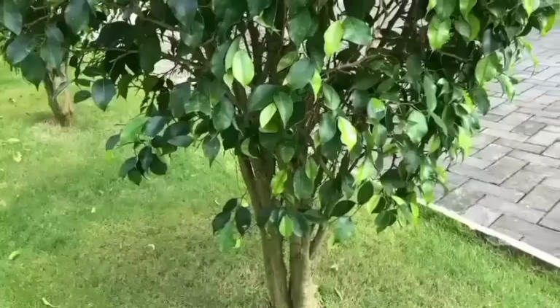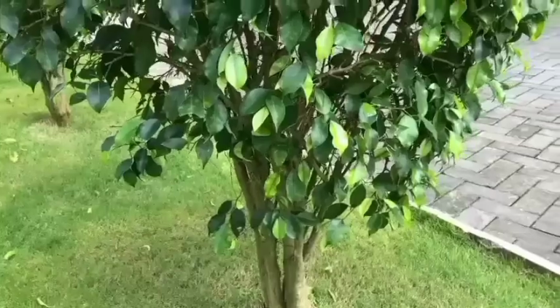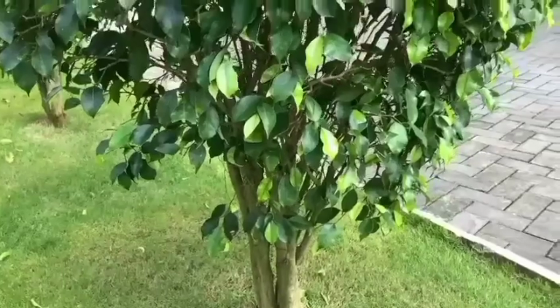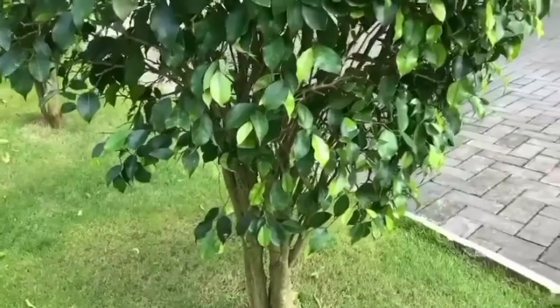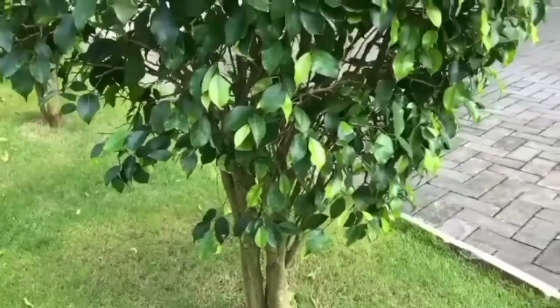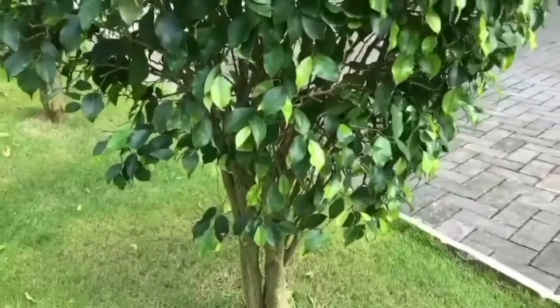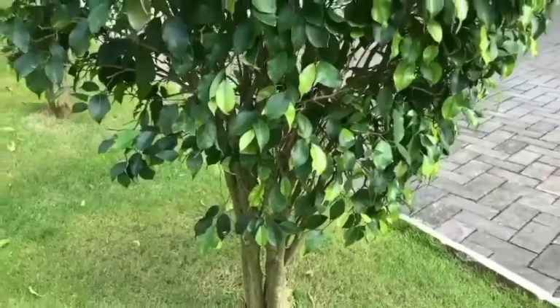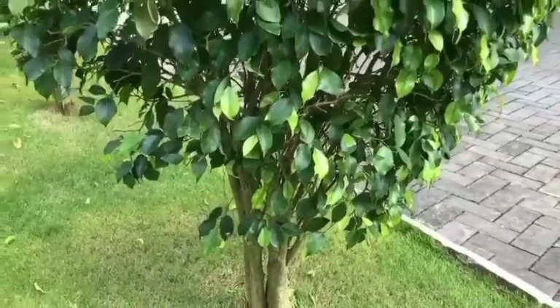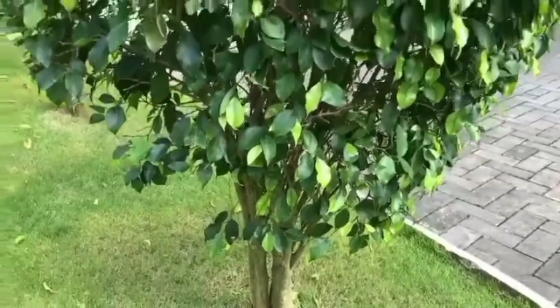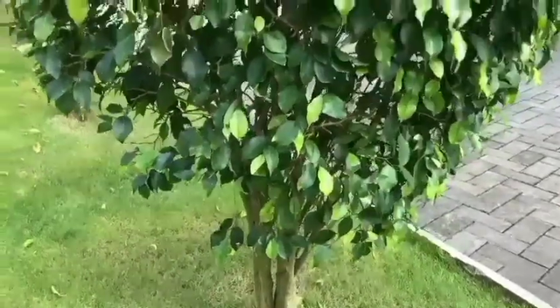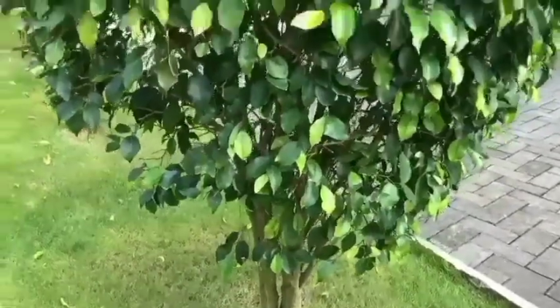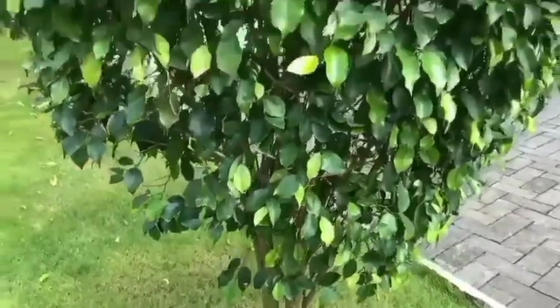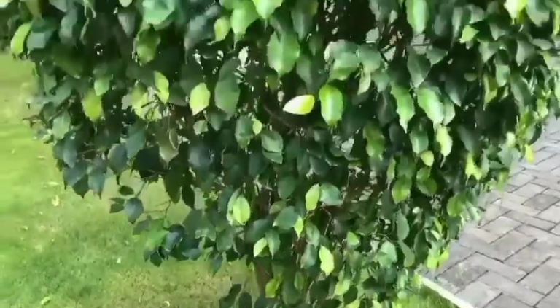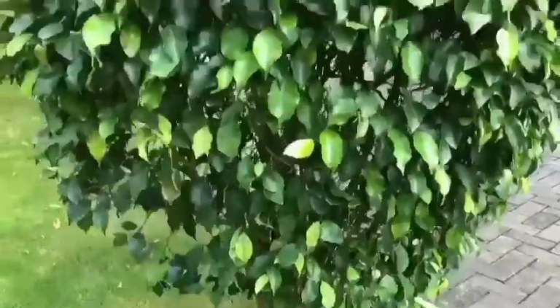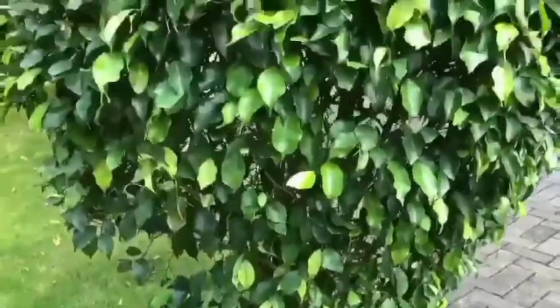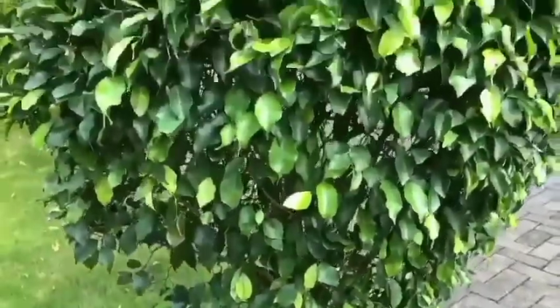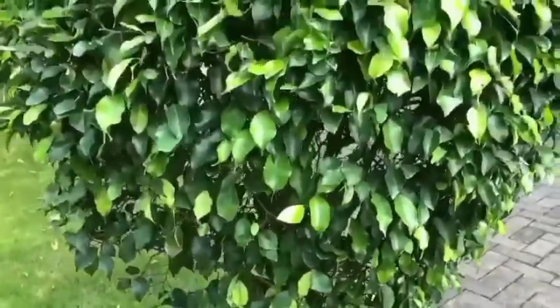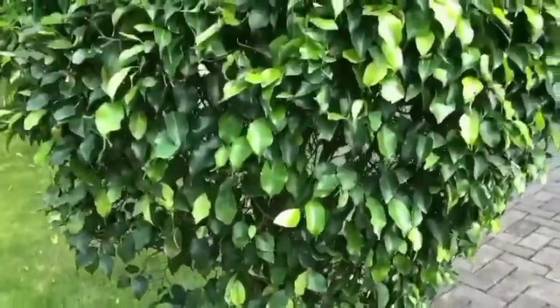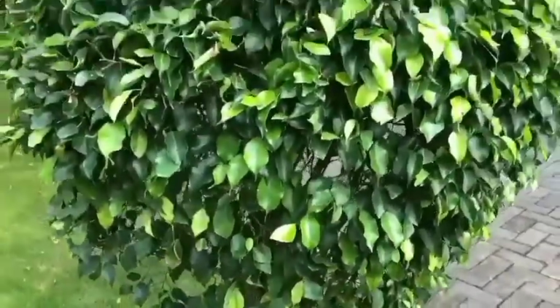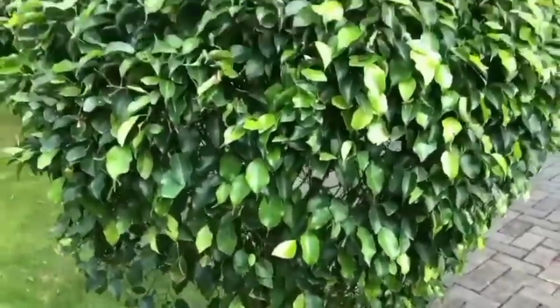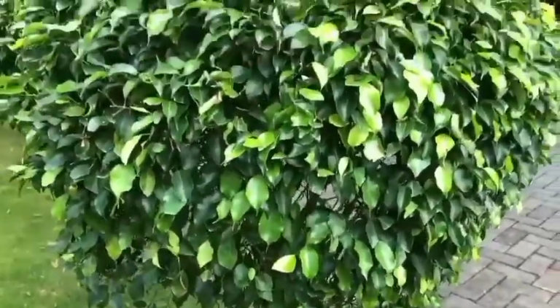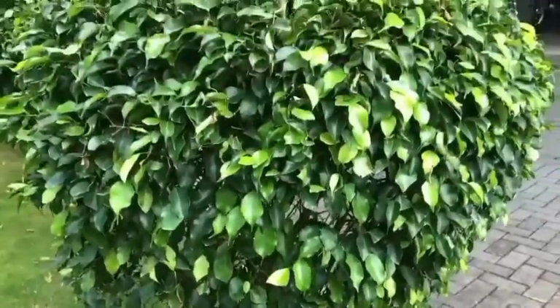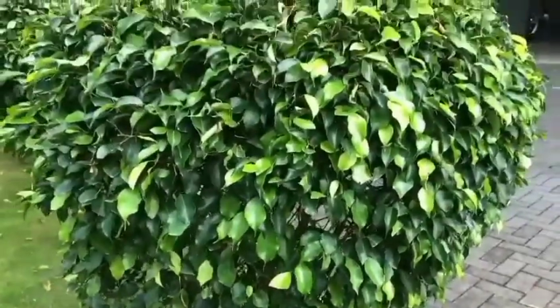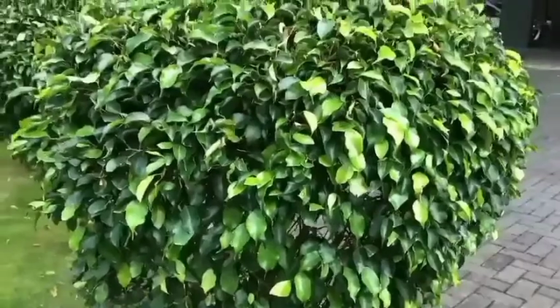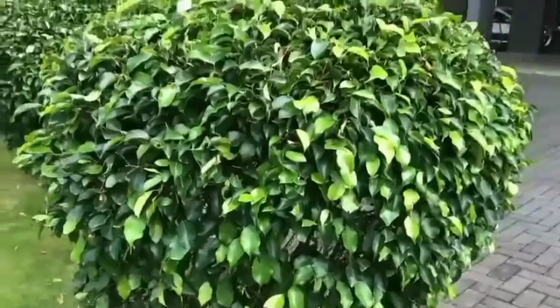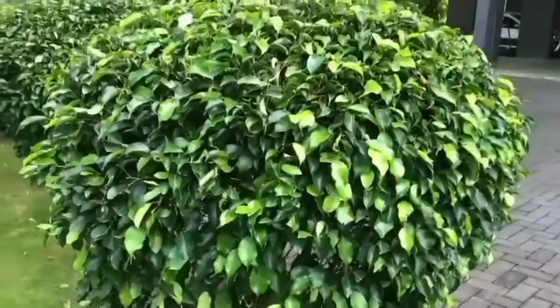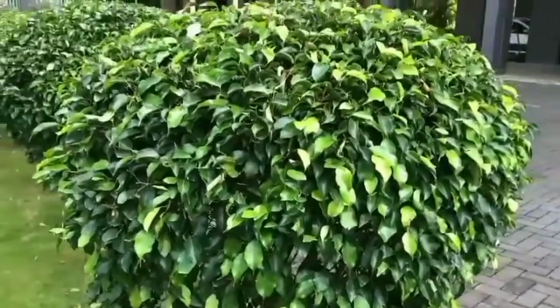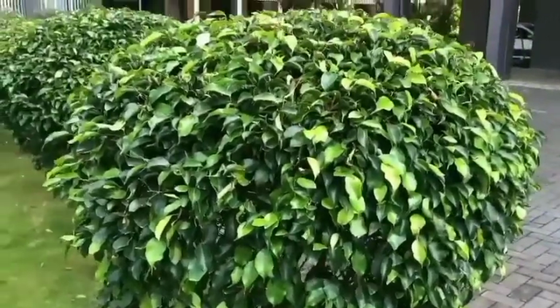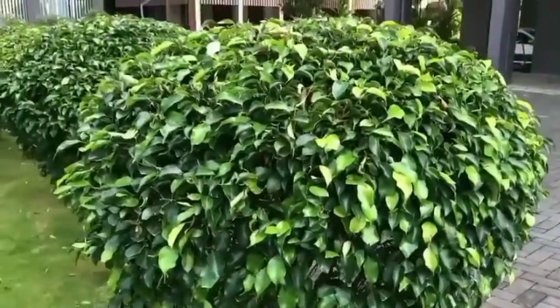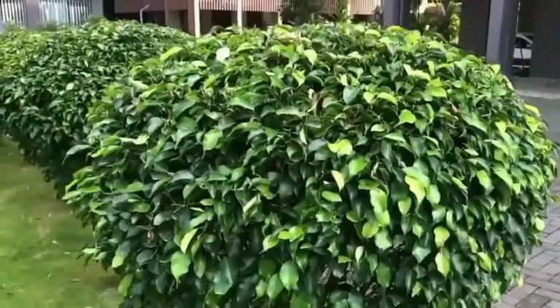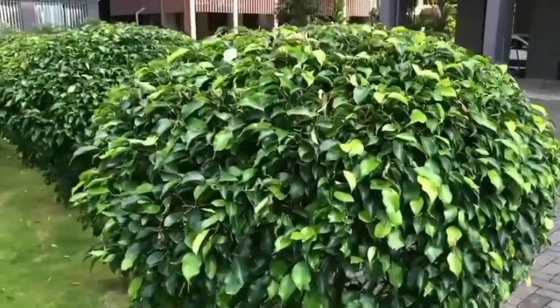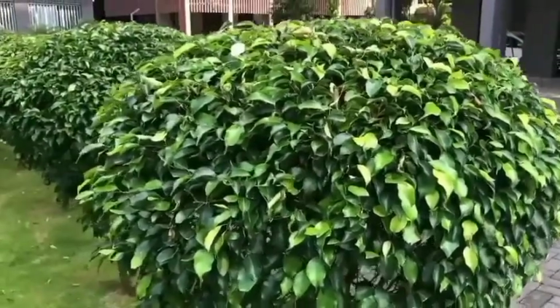Hi Friends! Welcome back to my channel! In this video, I will share an indoor plant.